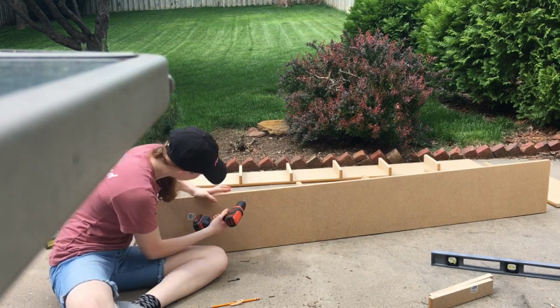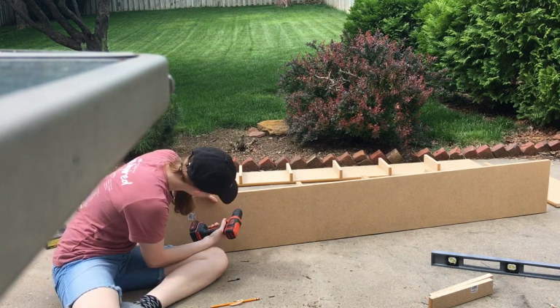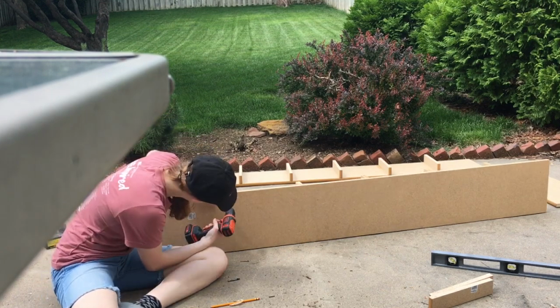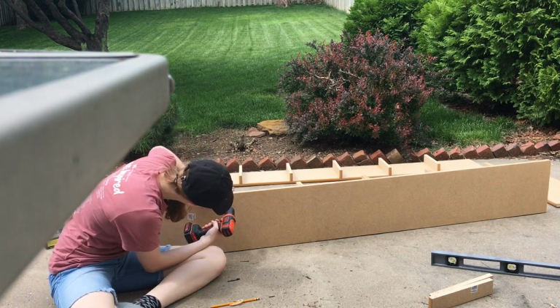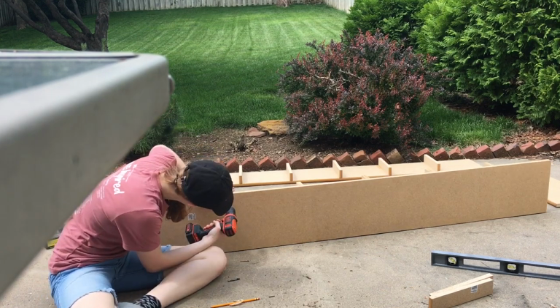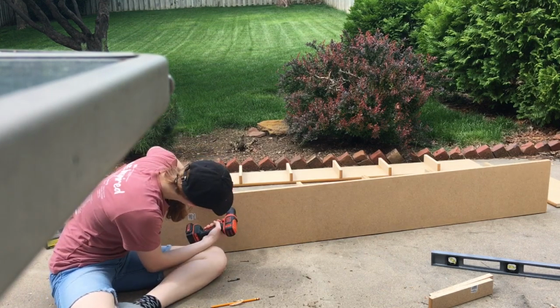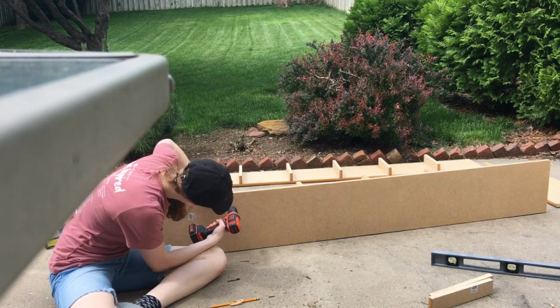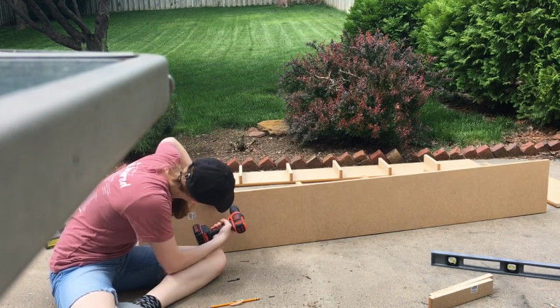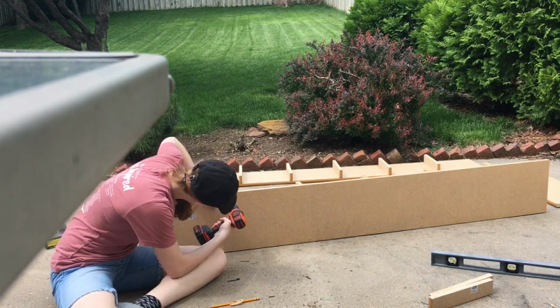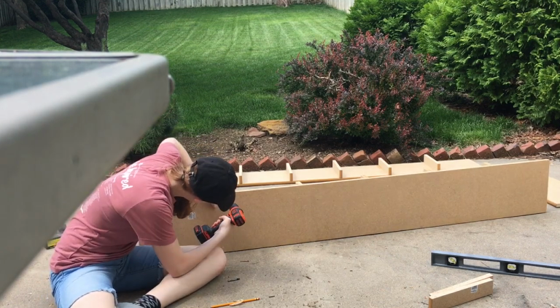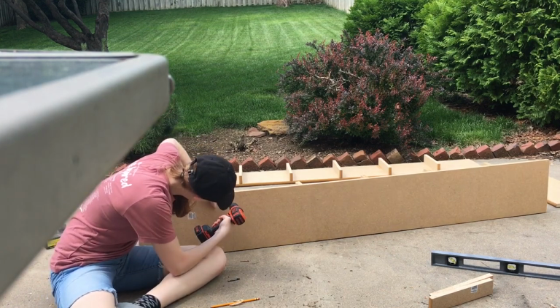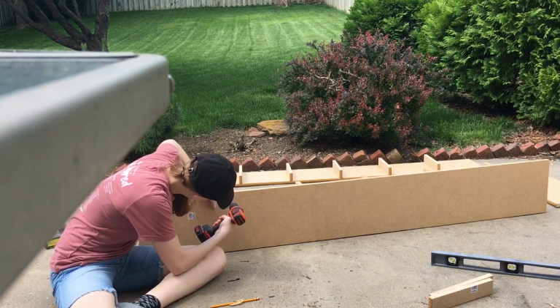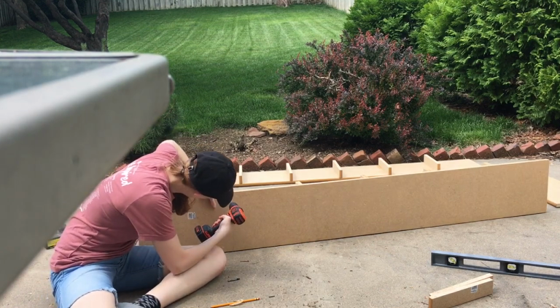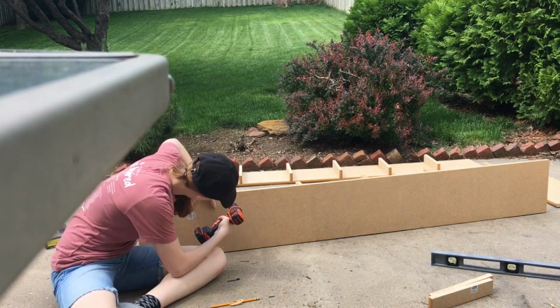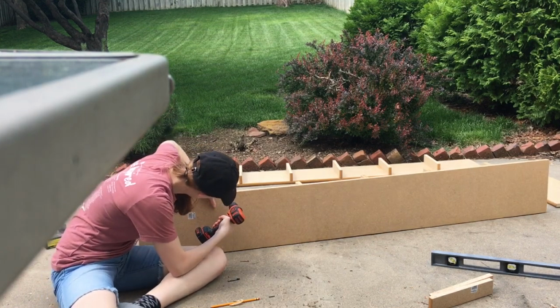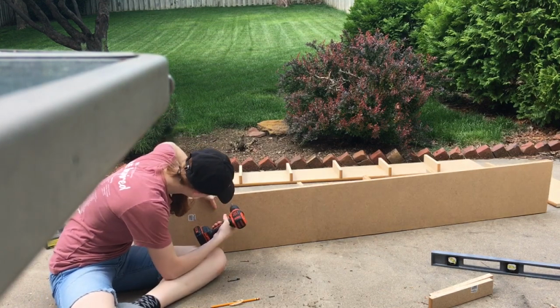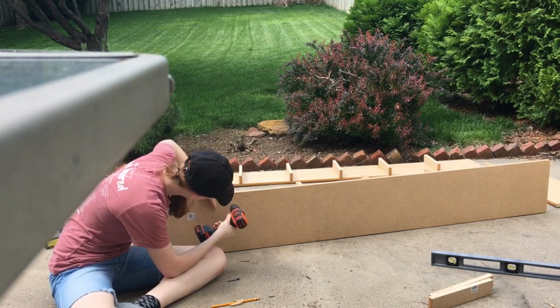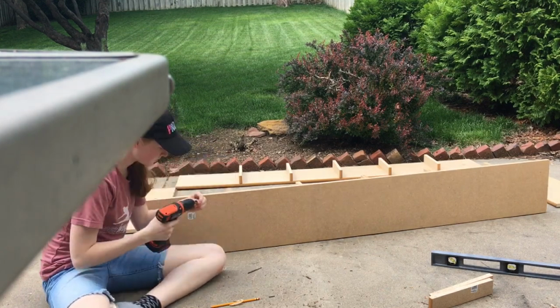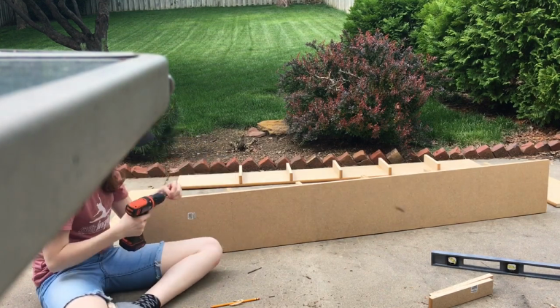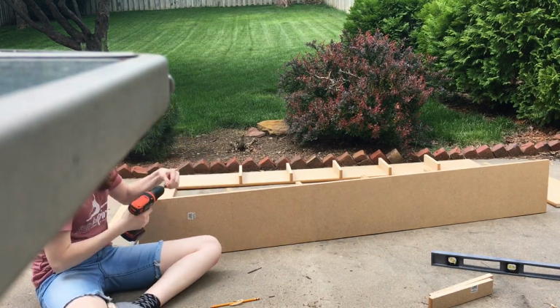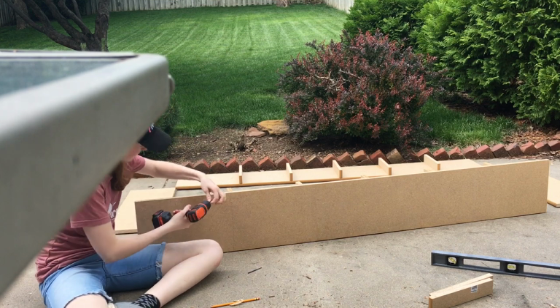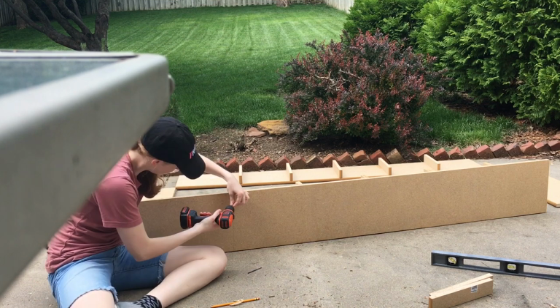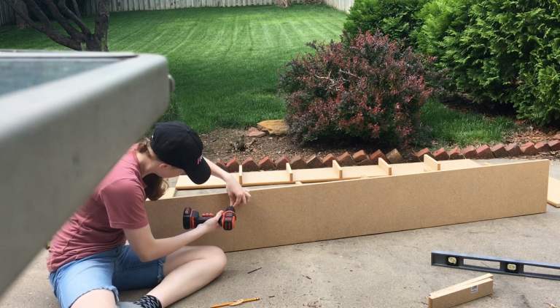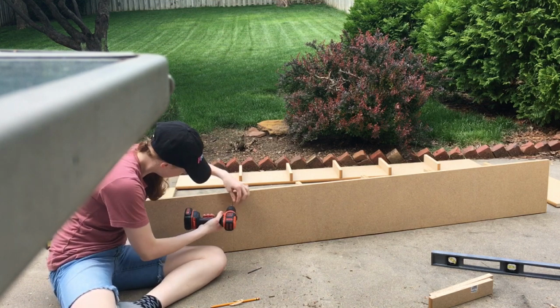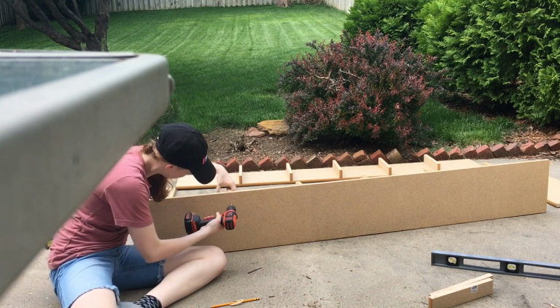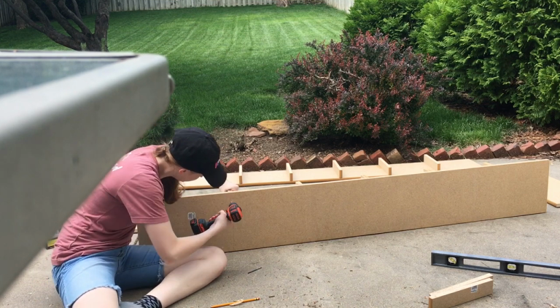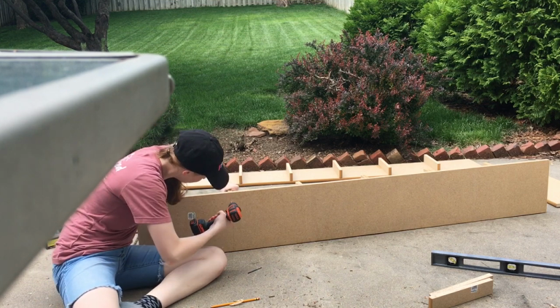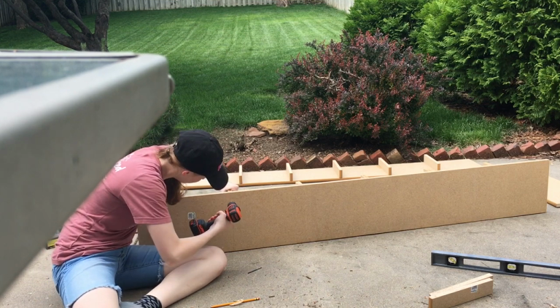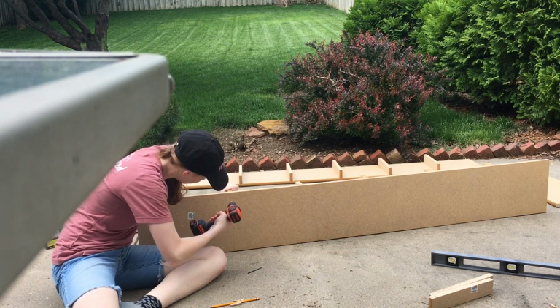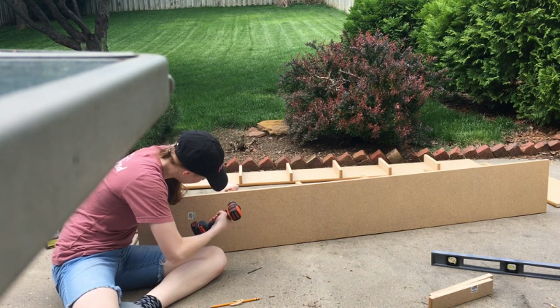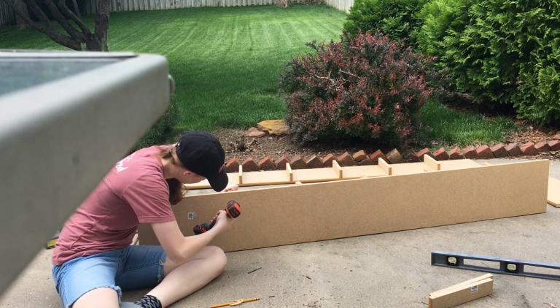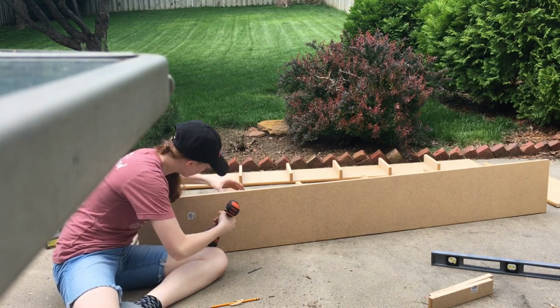Pro tip to anyone trying to do something like this: make sure that you don't forget to pre-drill holes before trying to actually screw the screws in.